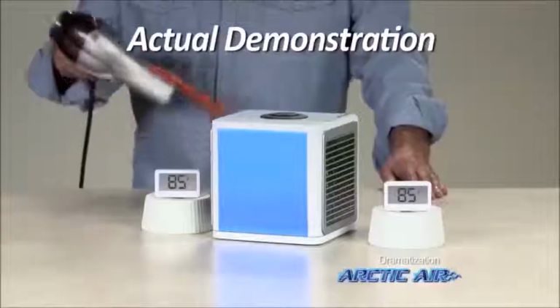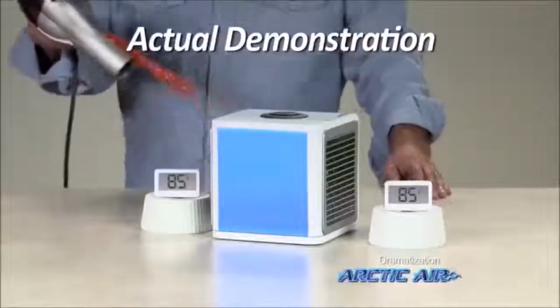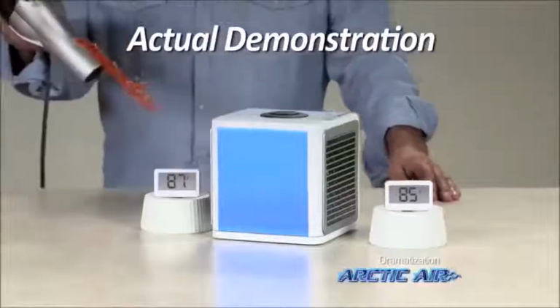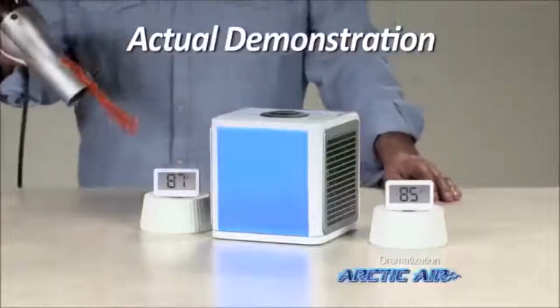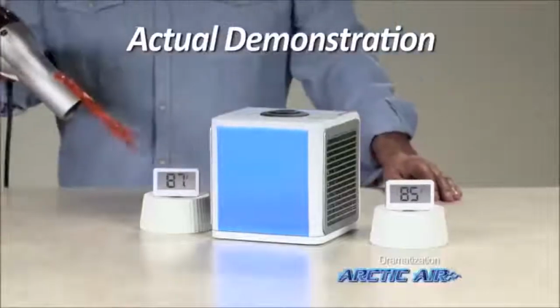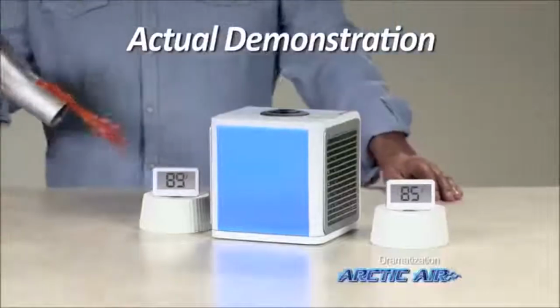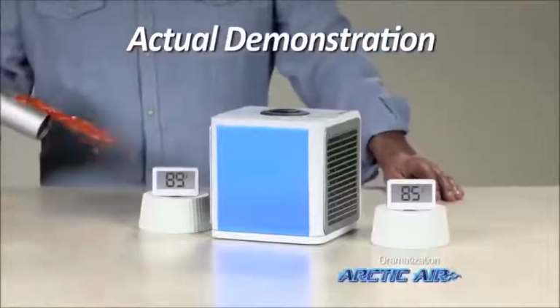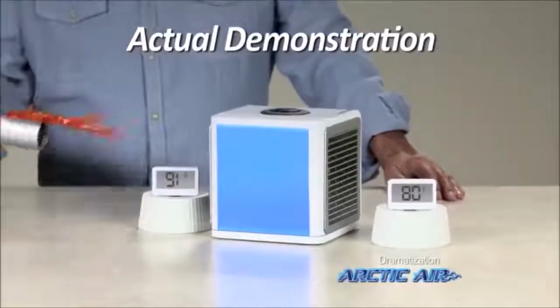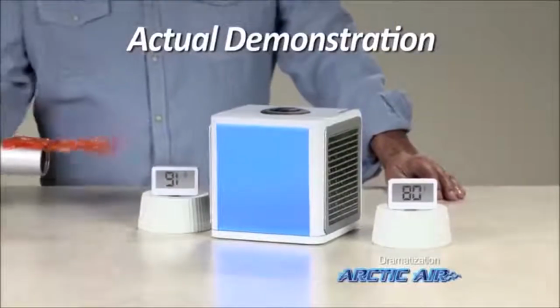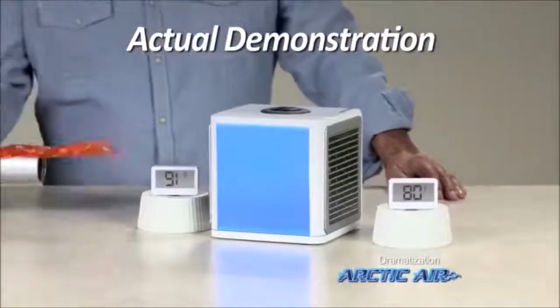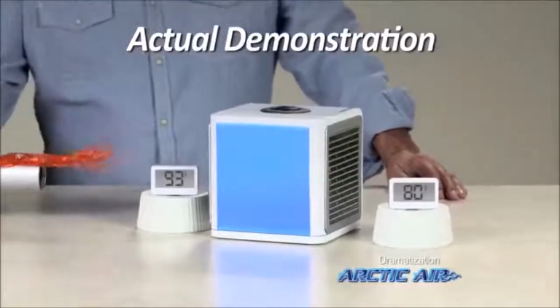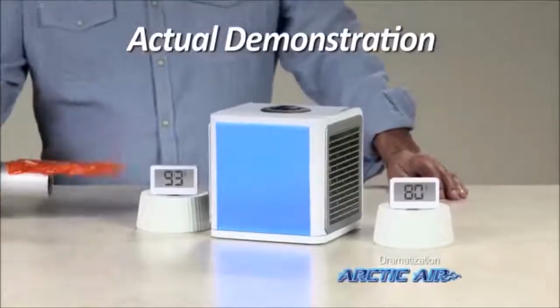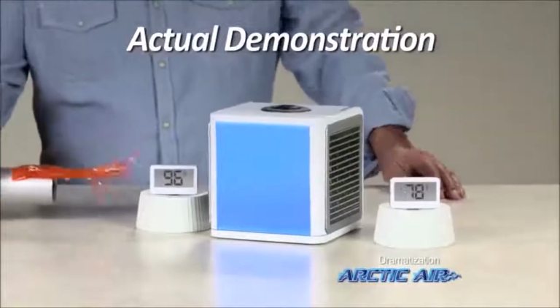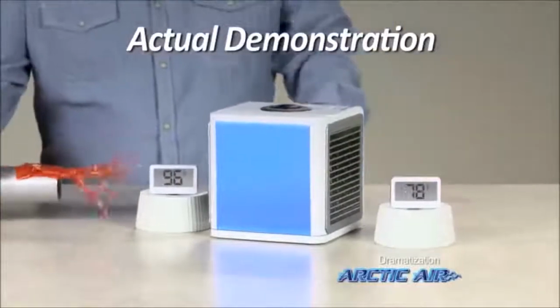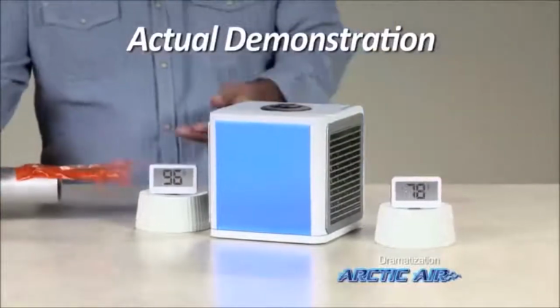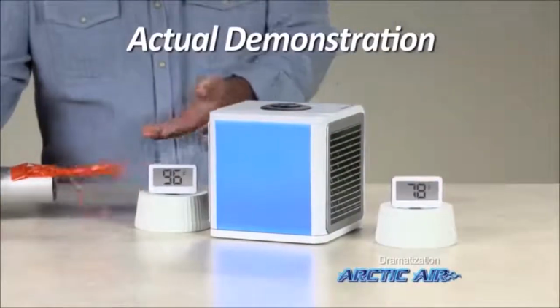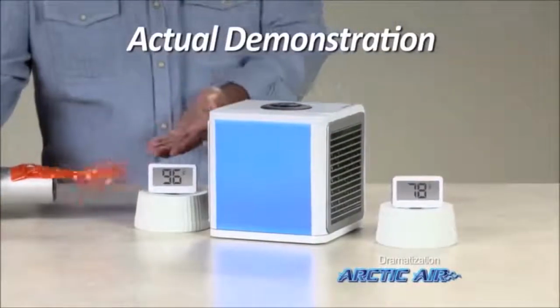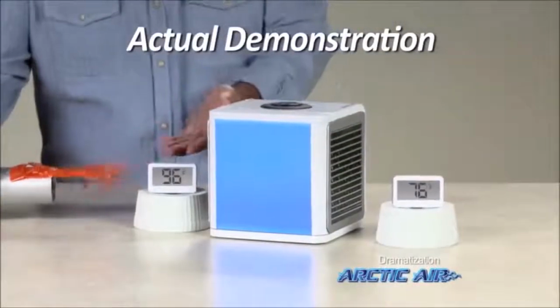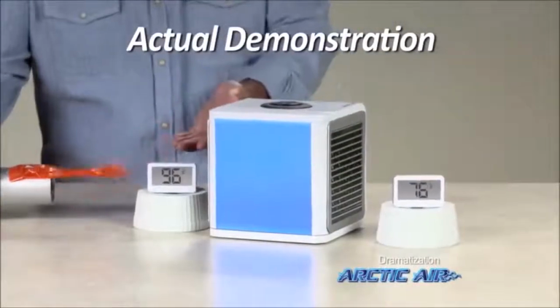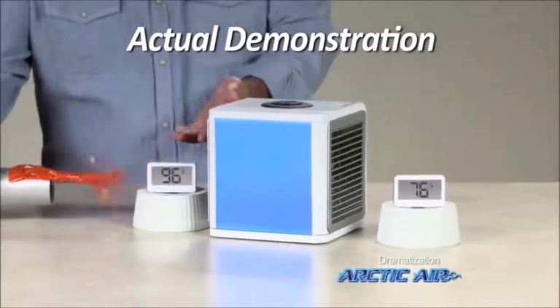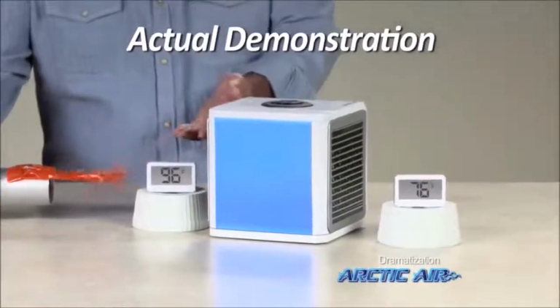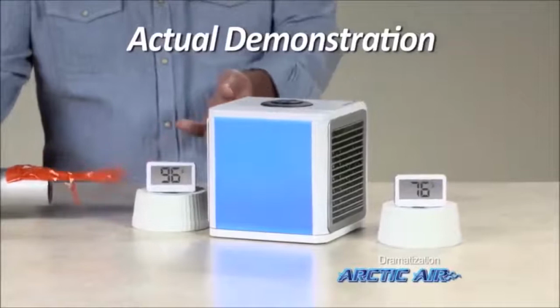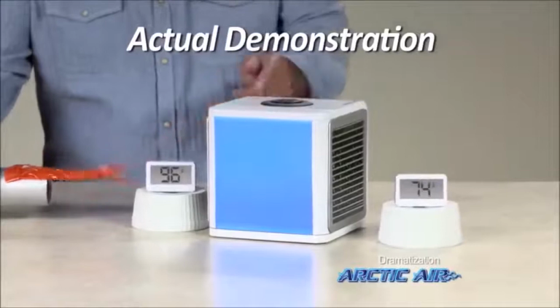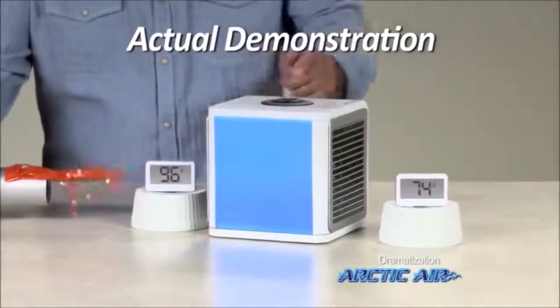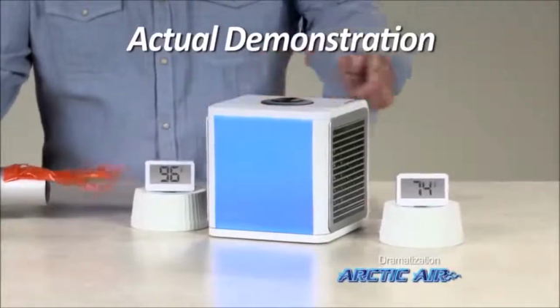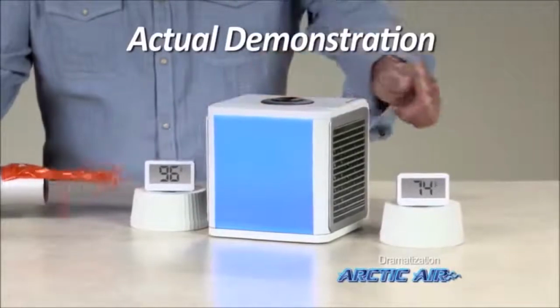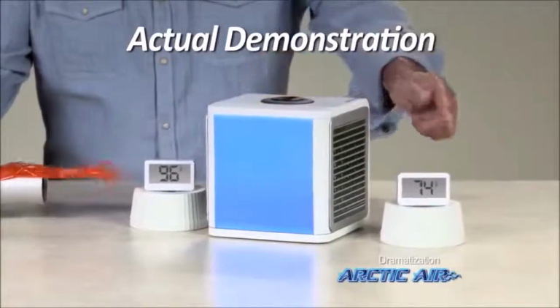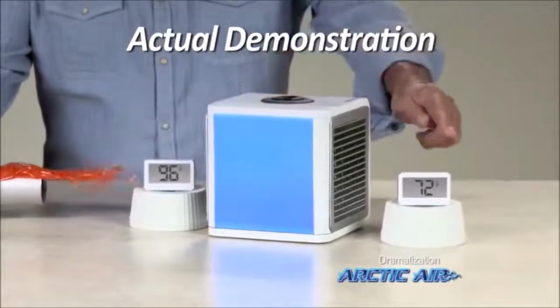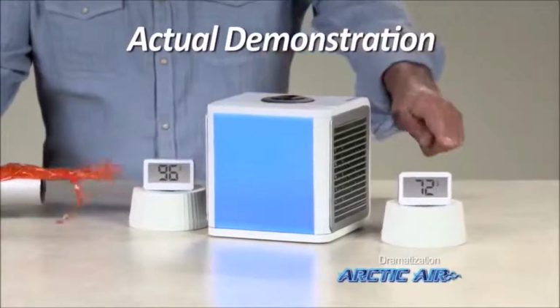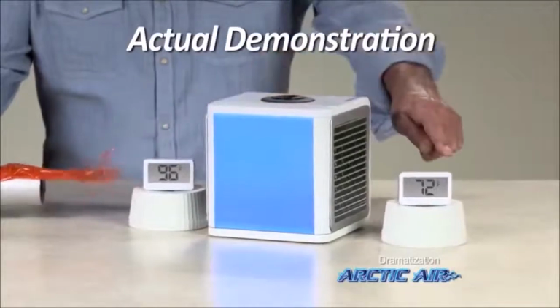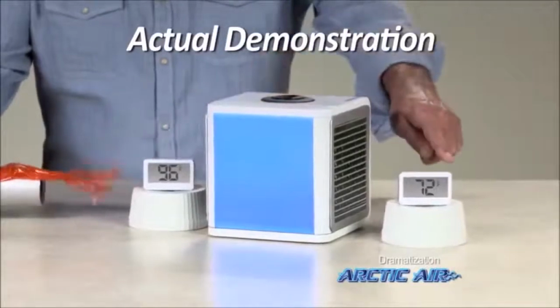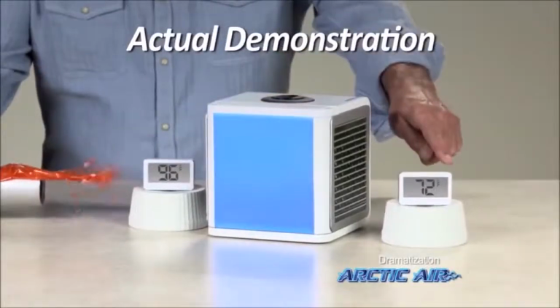Even the intense heat of this blow dryer reads at 96 degrees, but with Arctic Air, it's a comfortable 72.